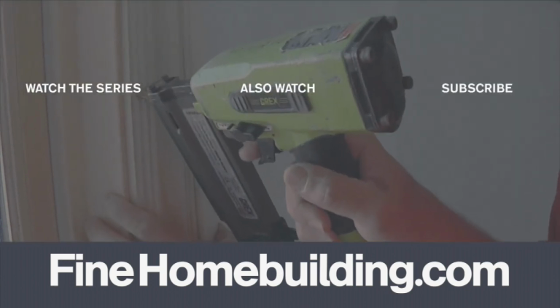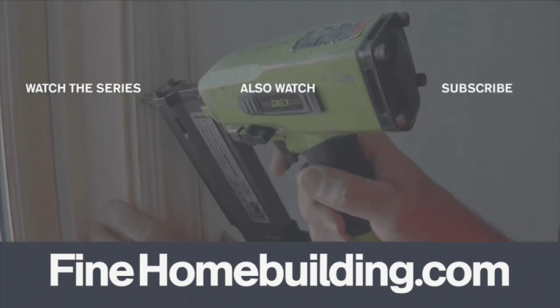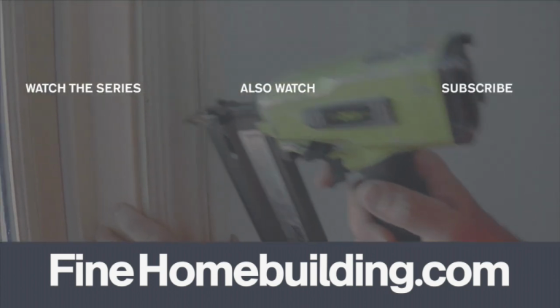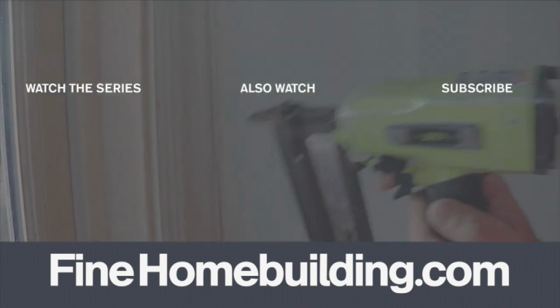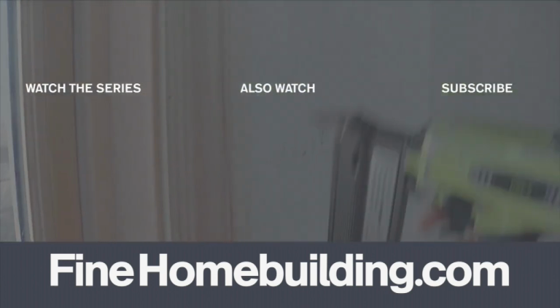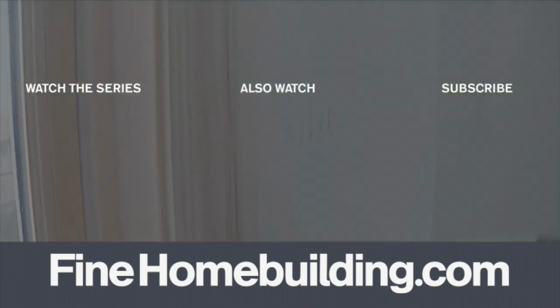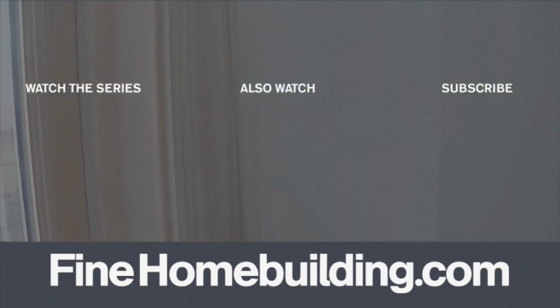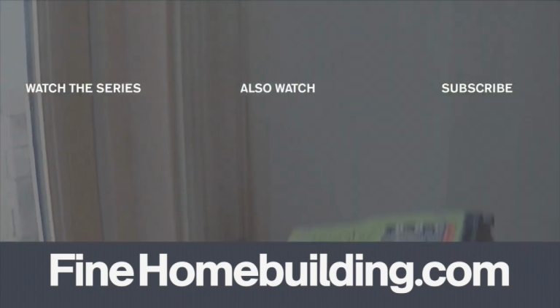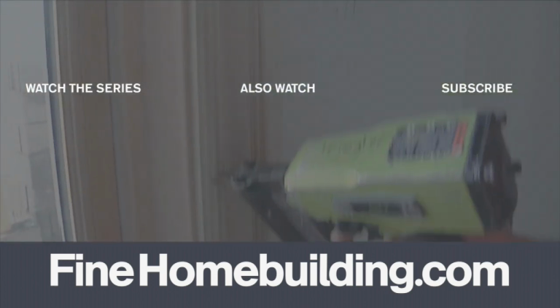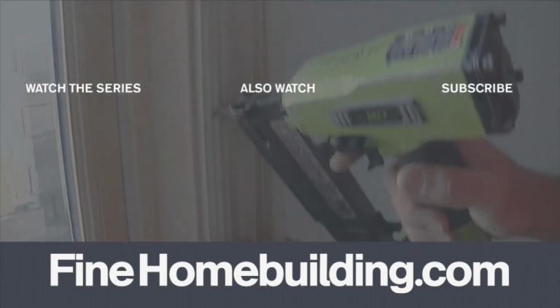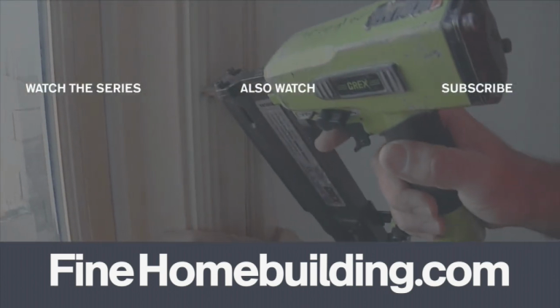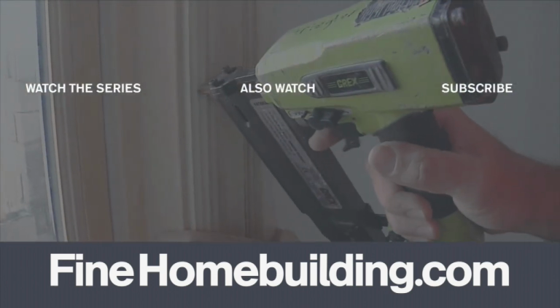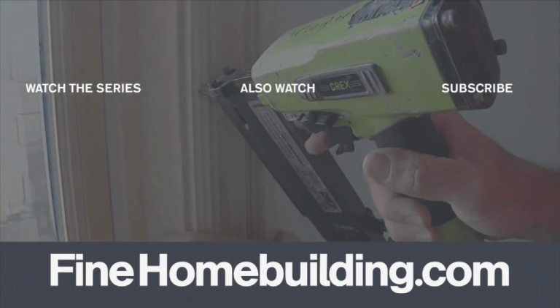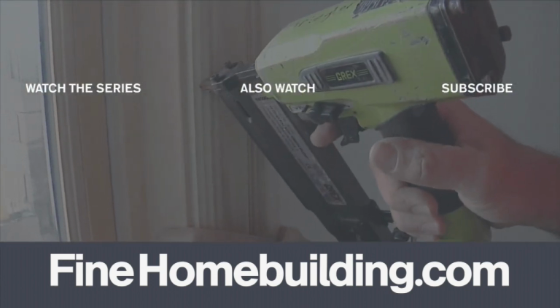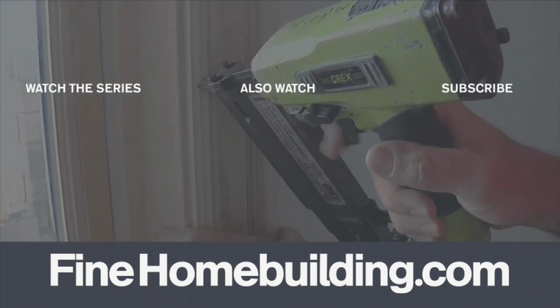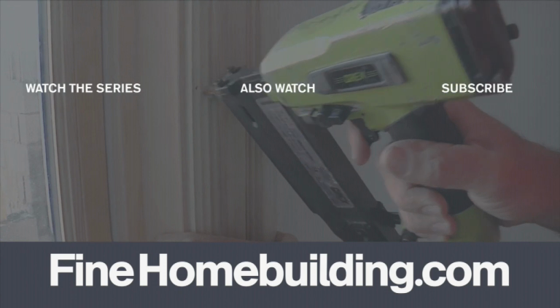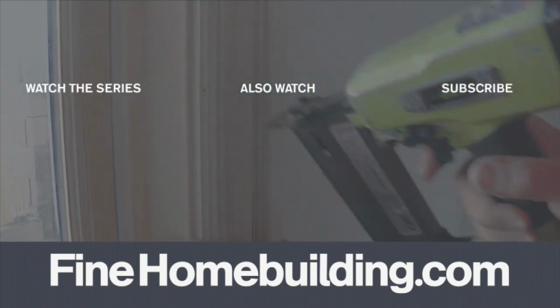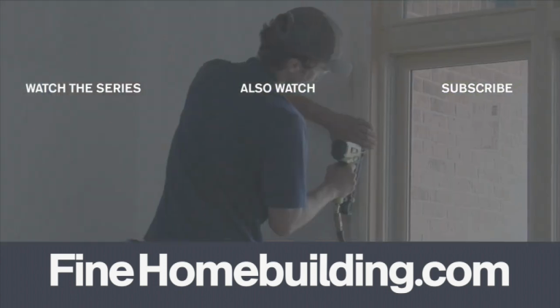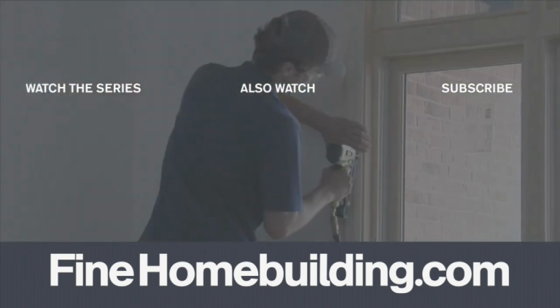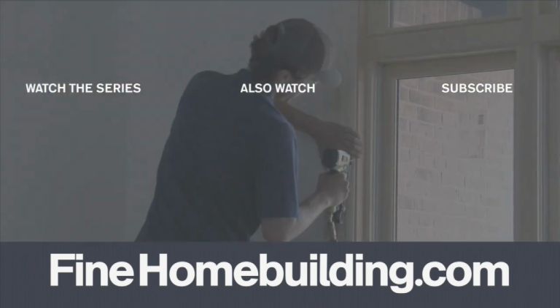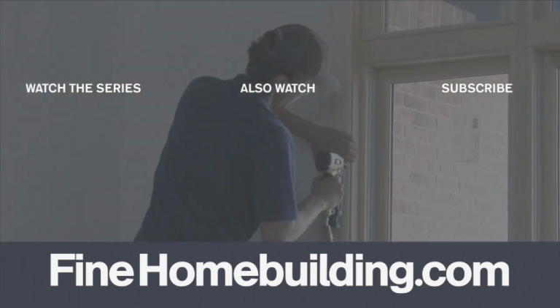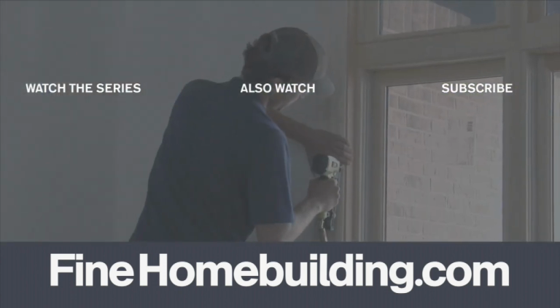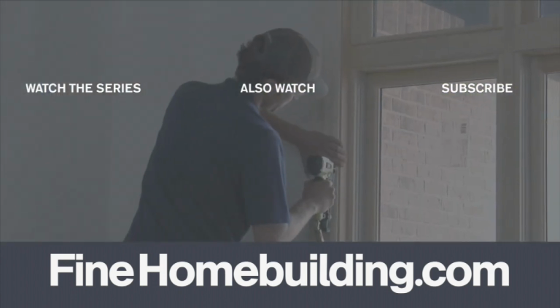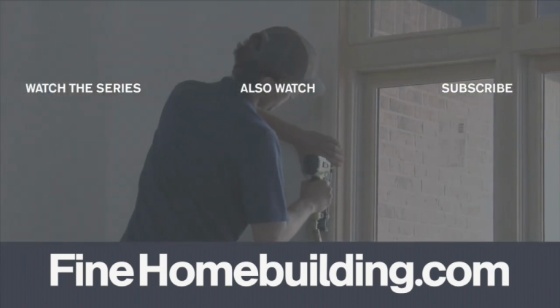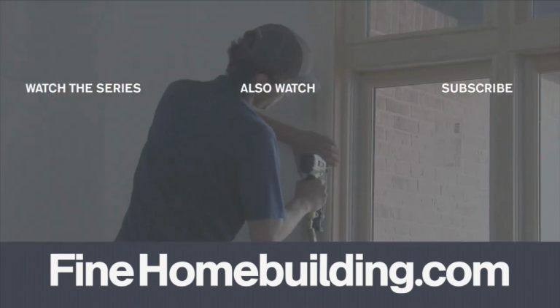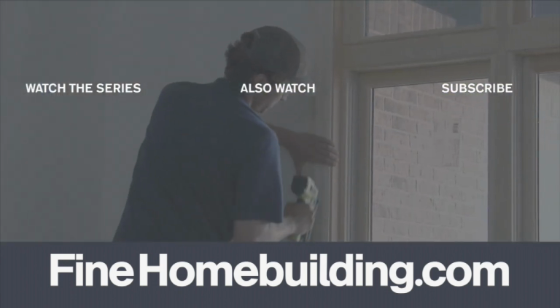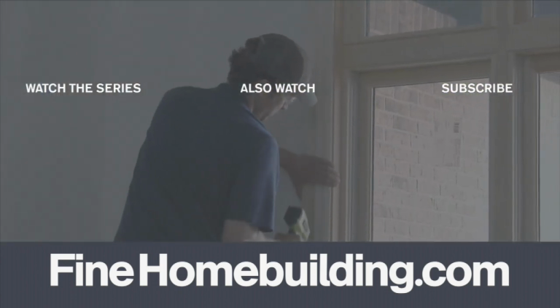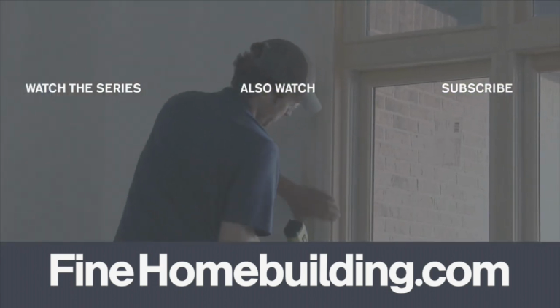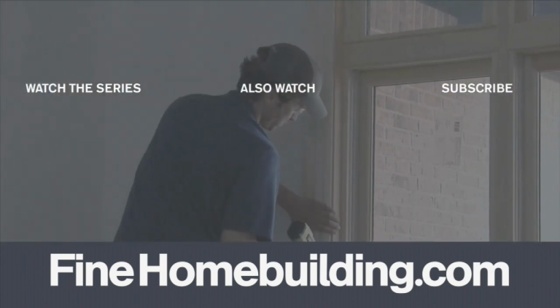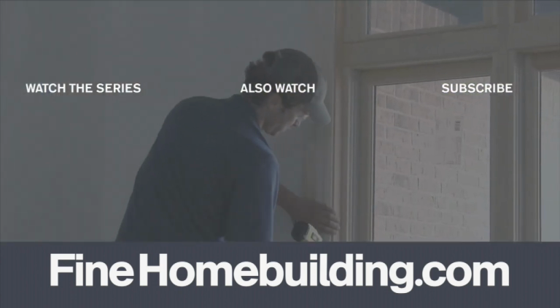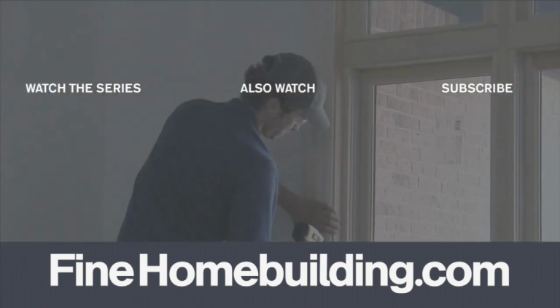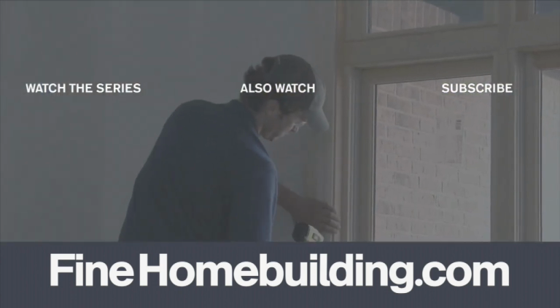To fasten the casing, Gary likes to space nails about every six to eight inches.